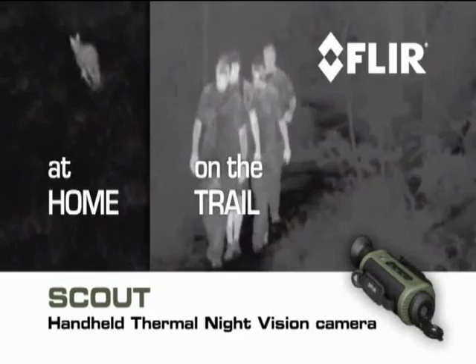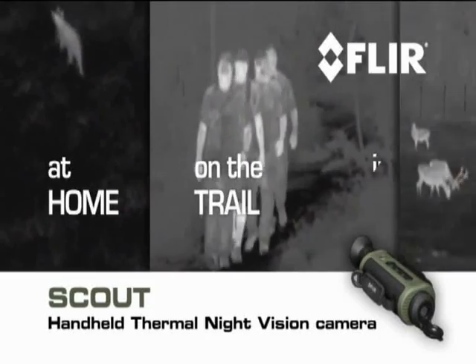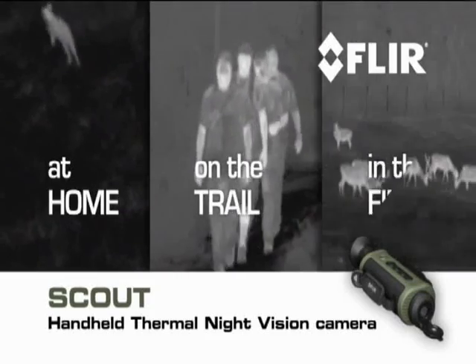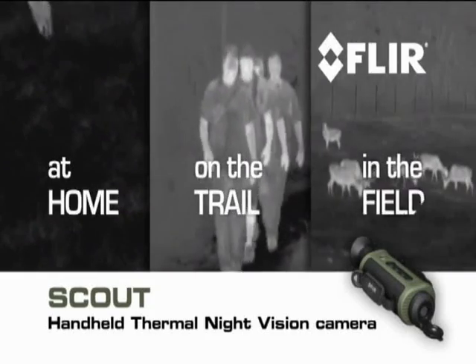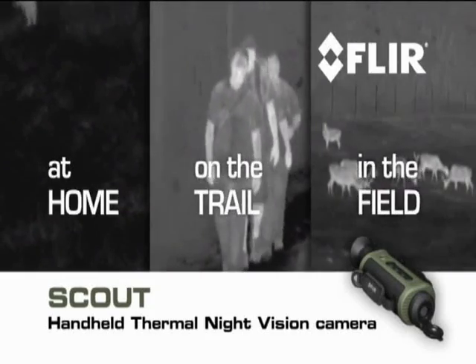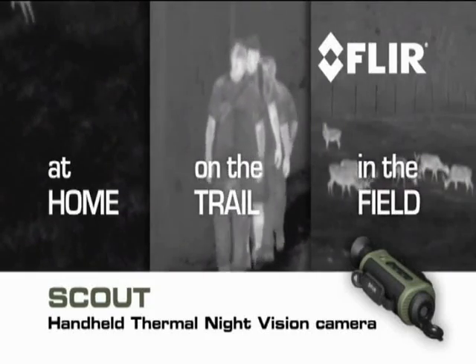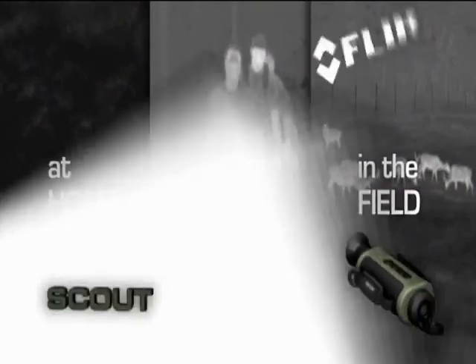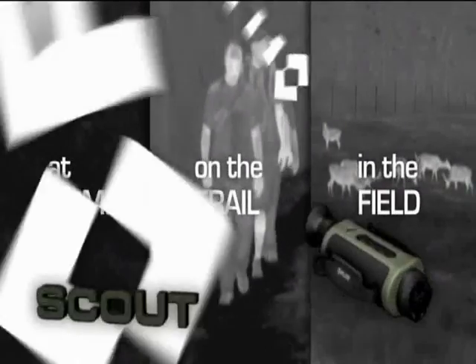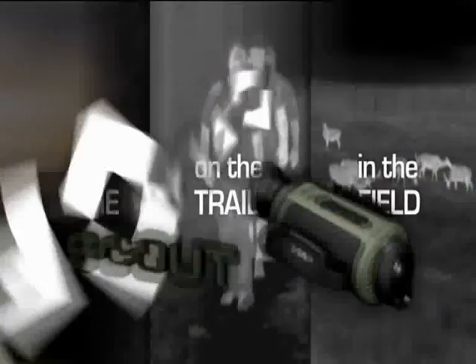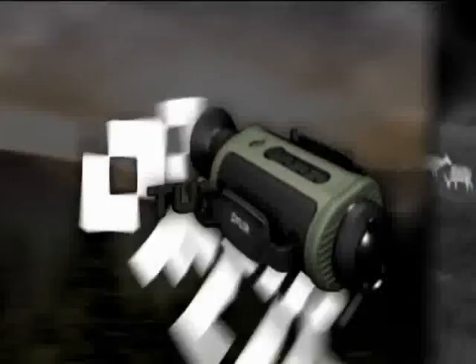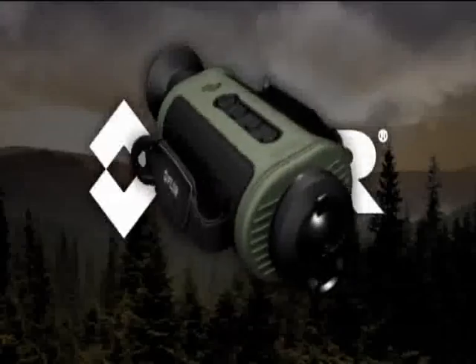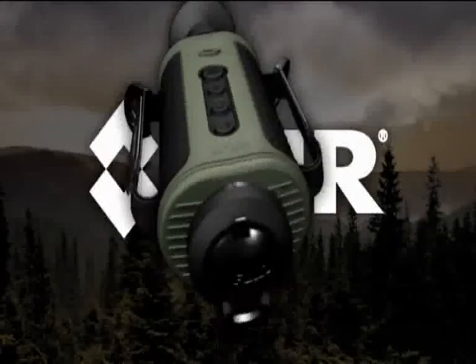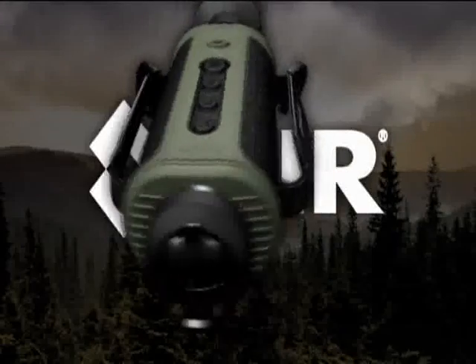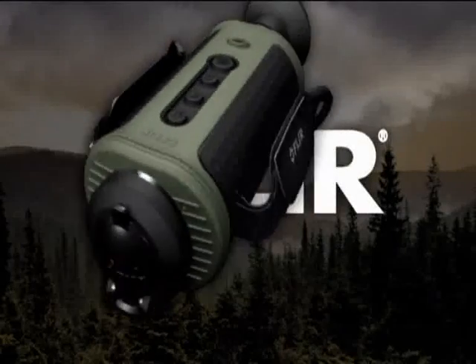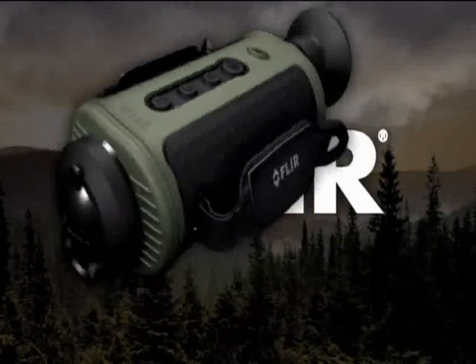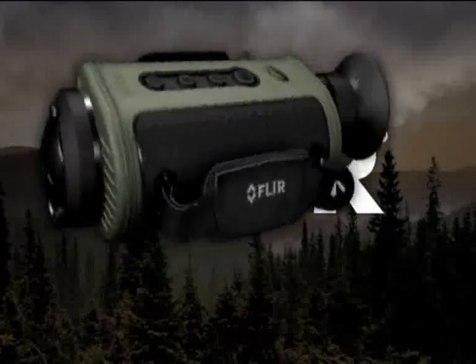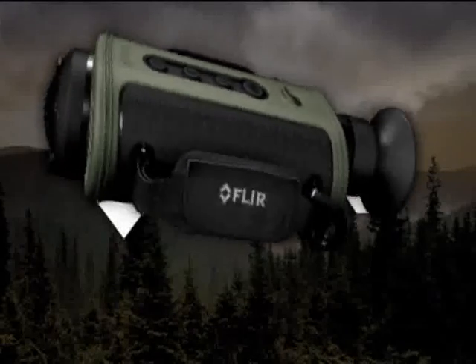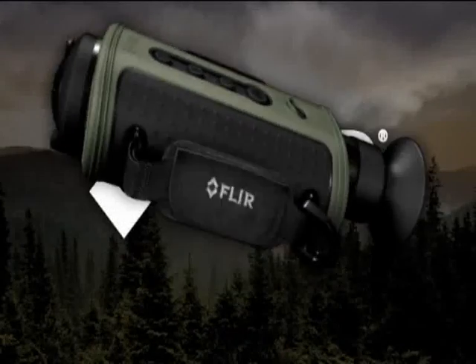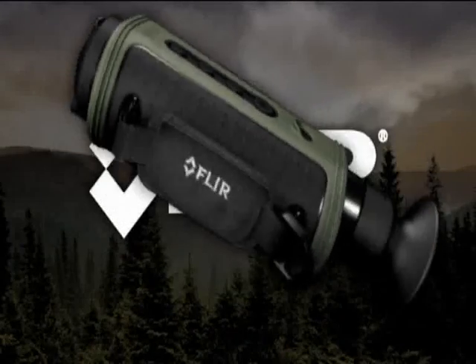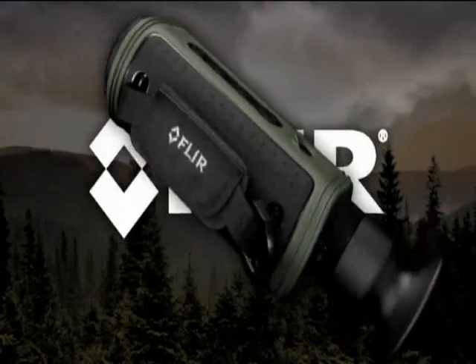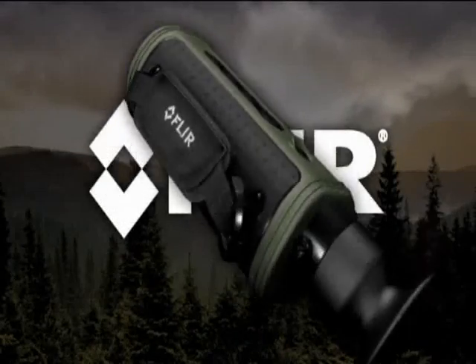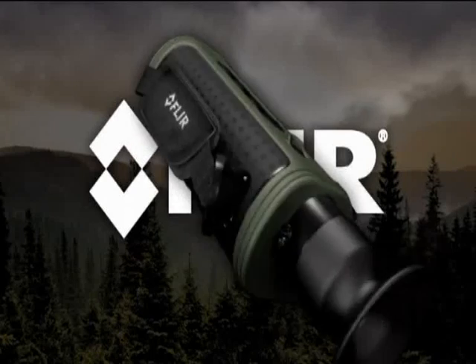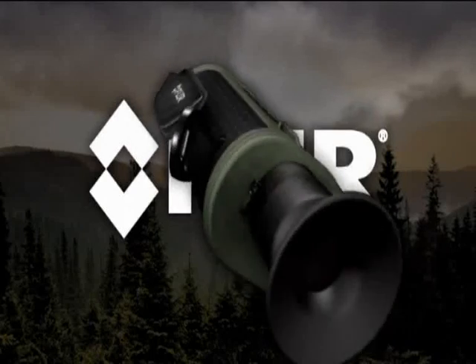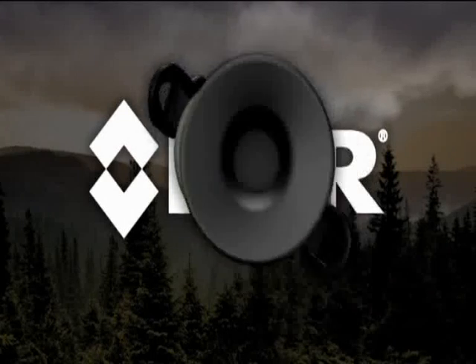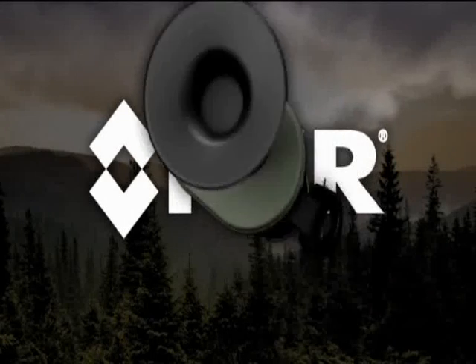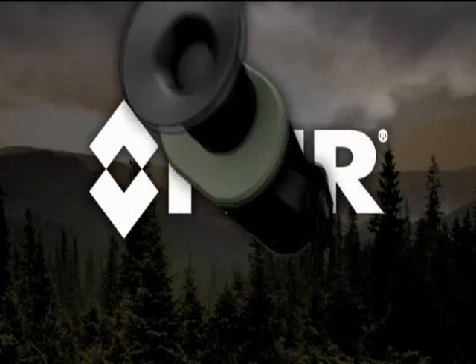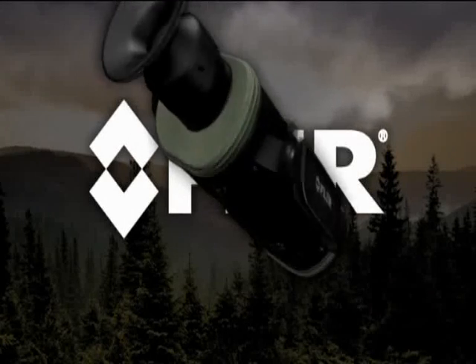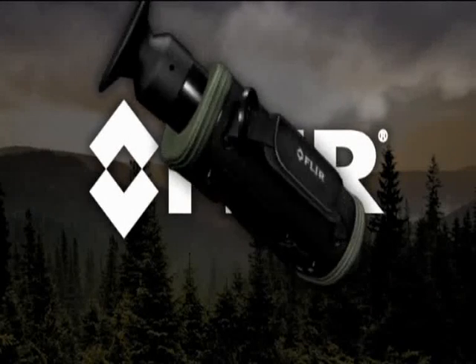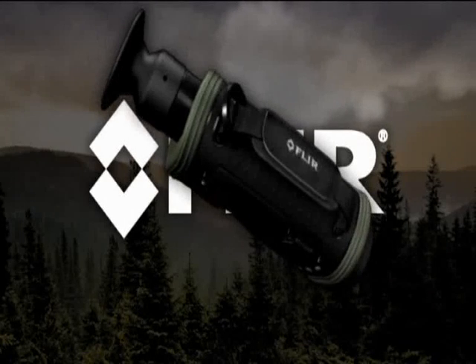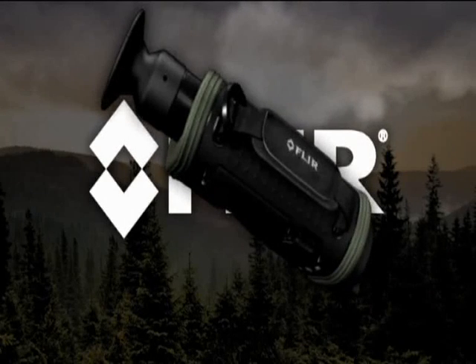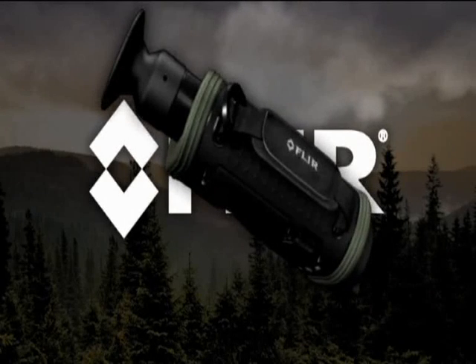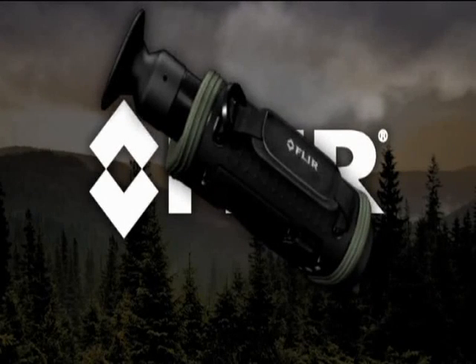At home, on the trail, out in the field, or wherever your next adventure takes you, let Scout lead the way.